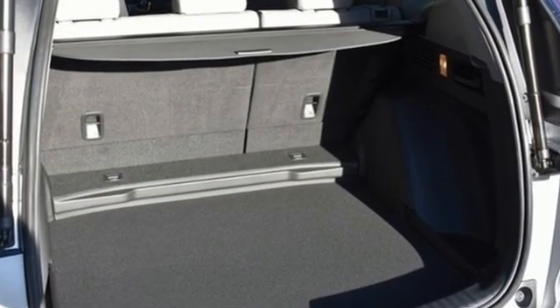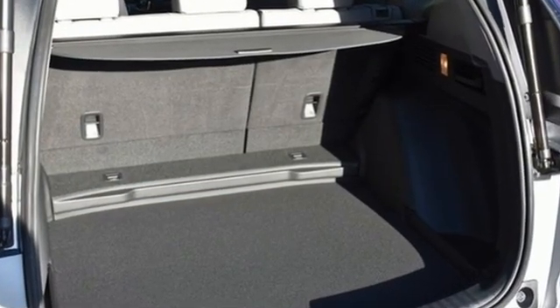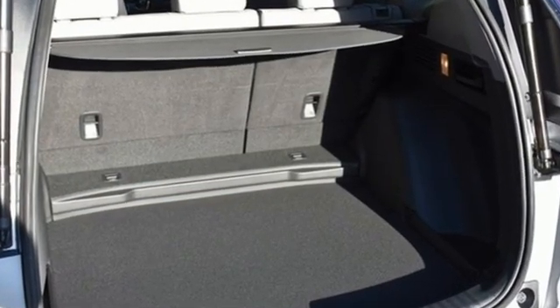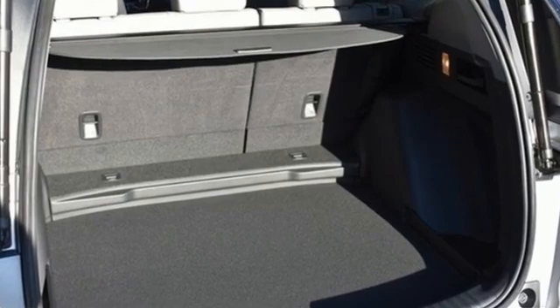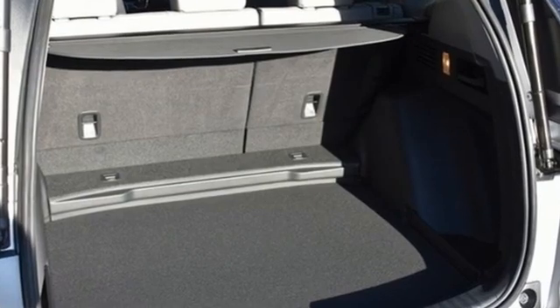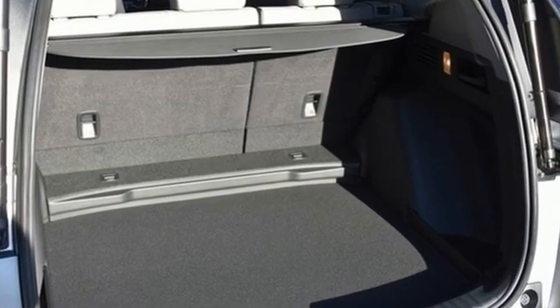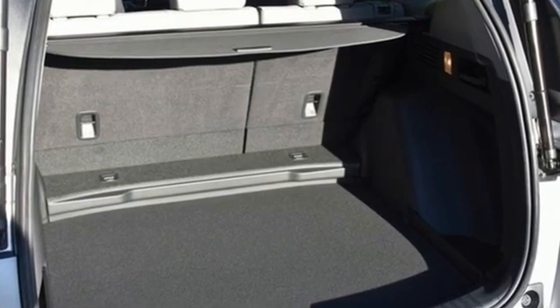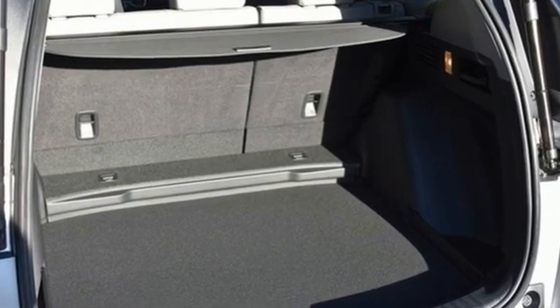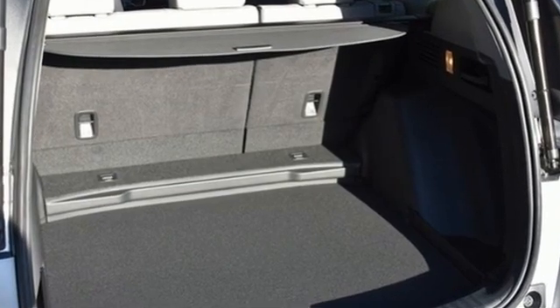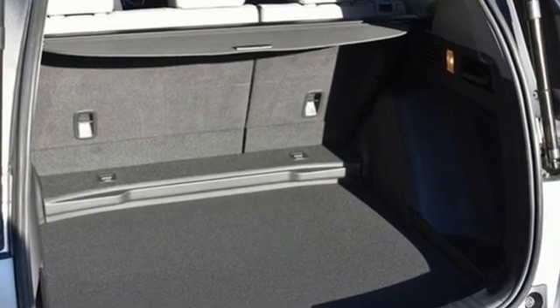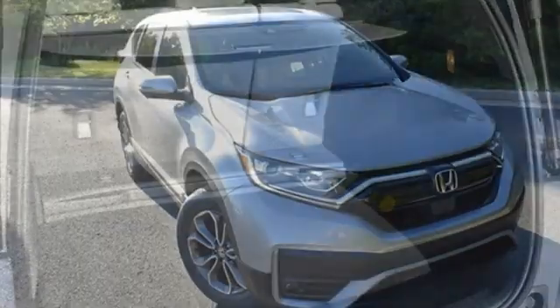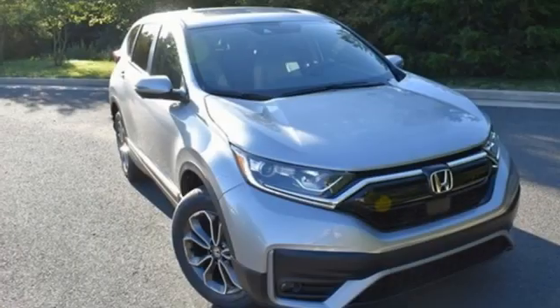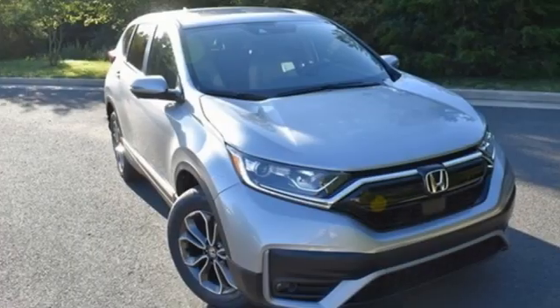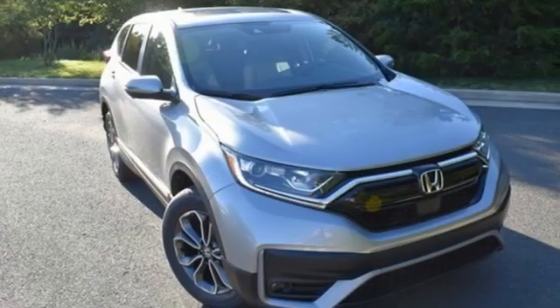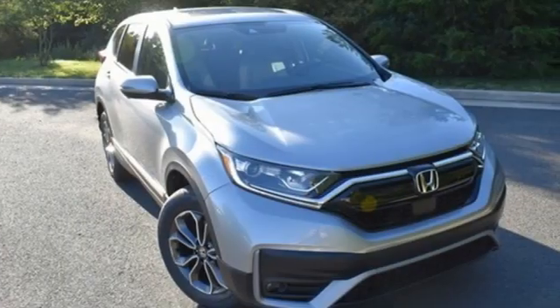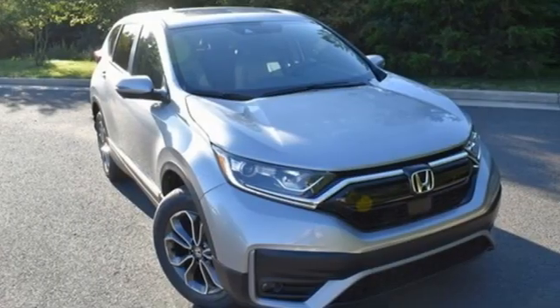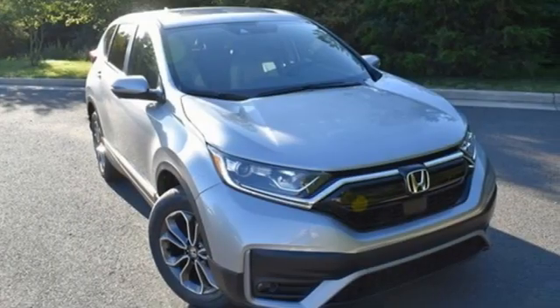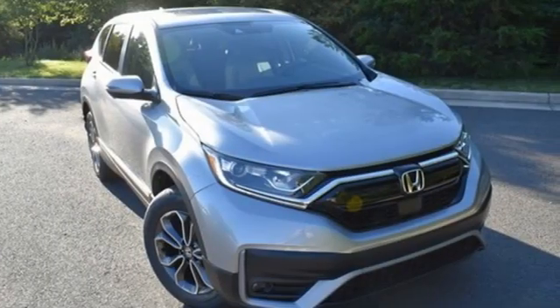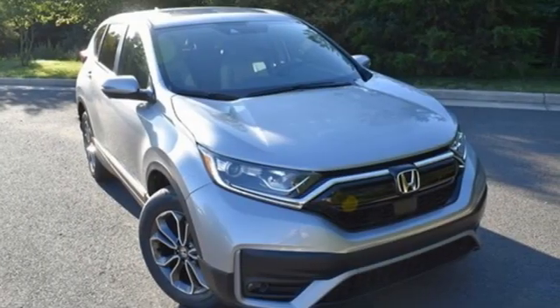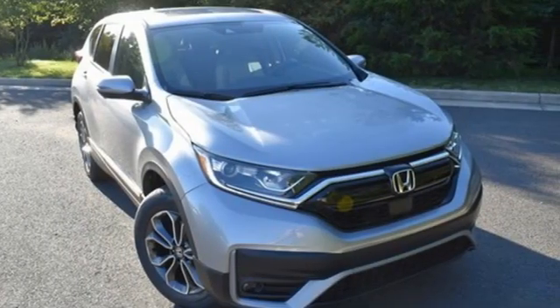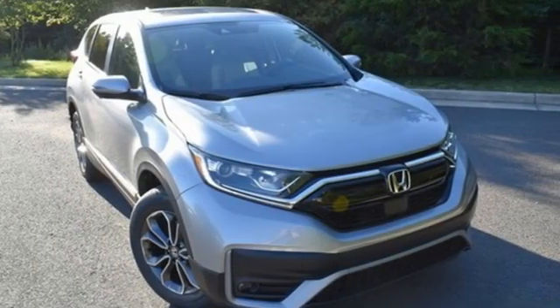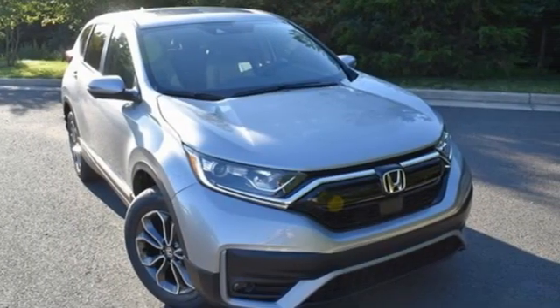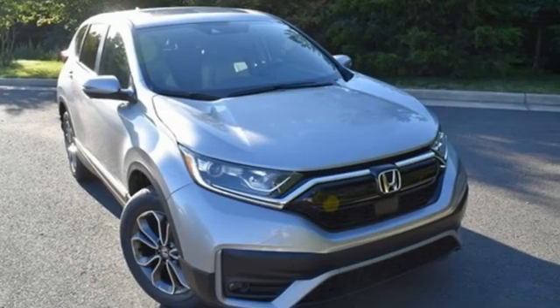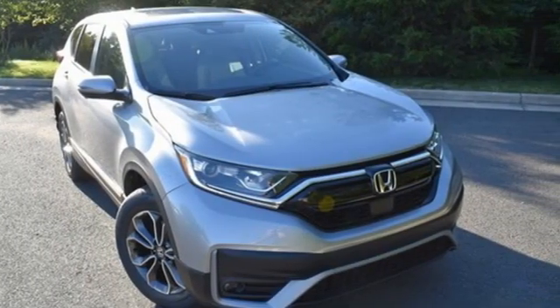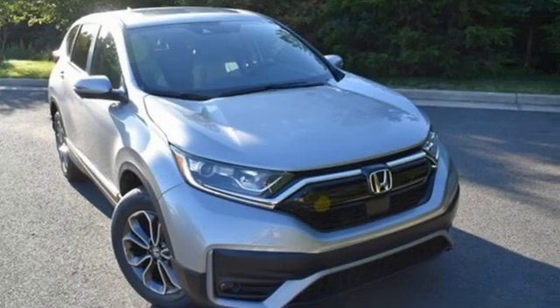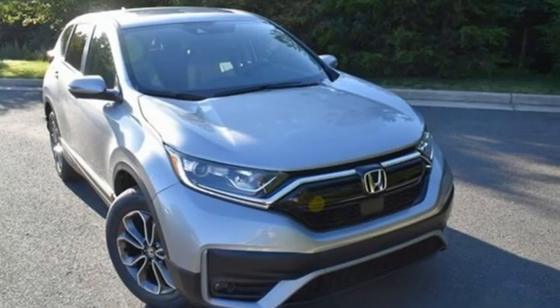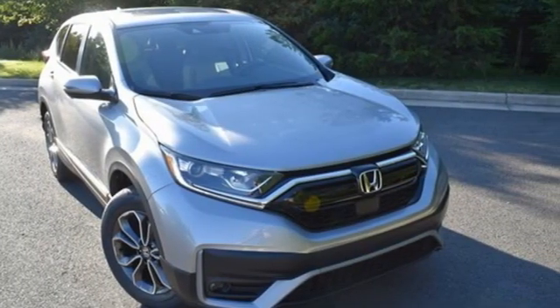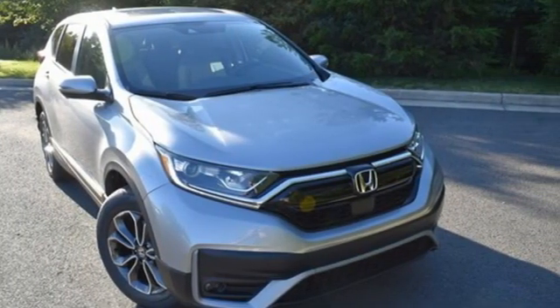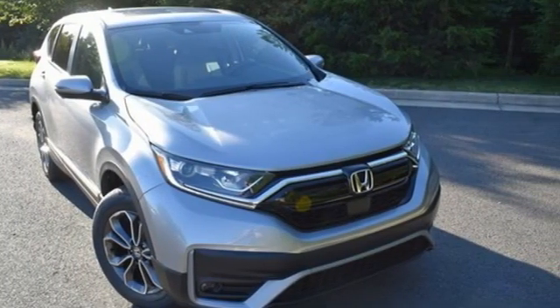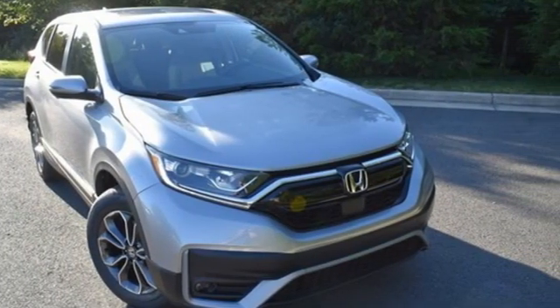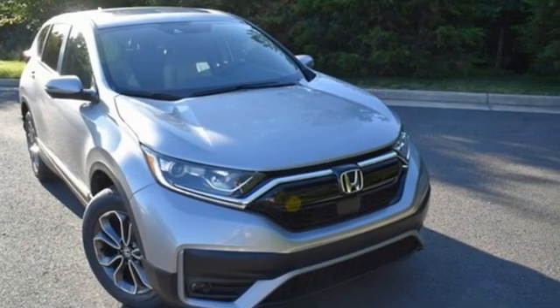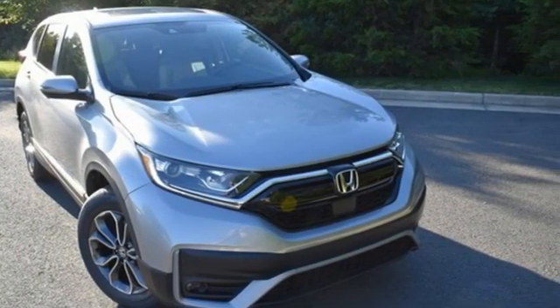Every Honda's designed with the driver in mind. You'll never know till you try. Test drive it today.